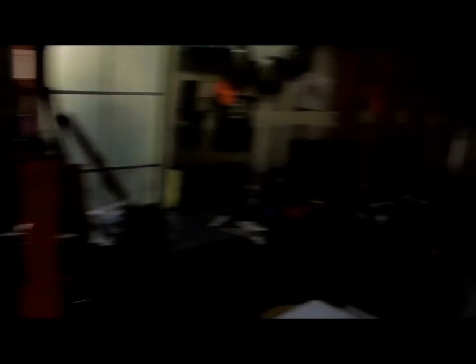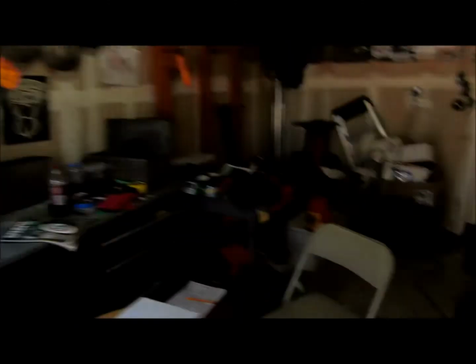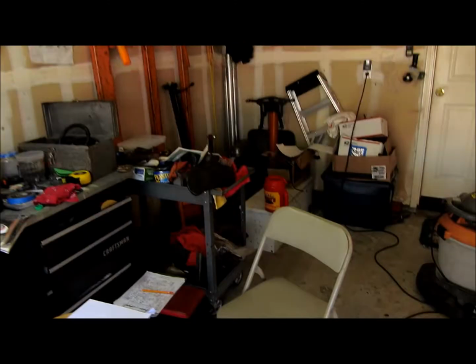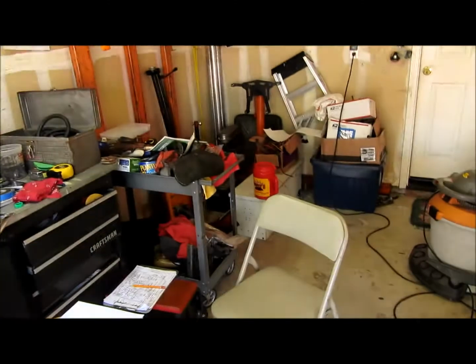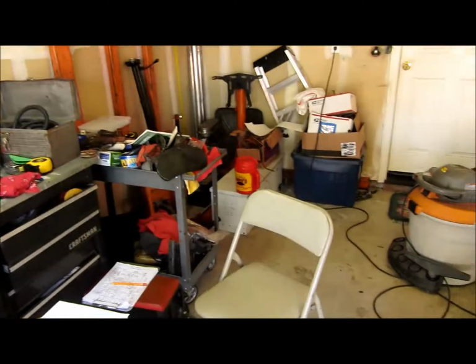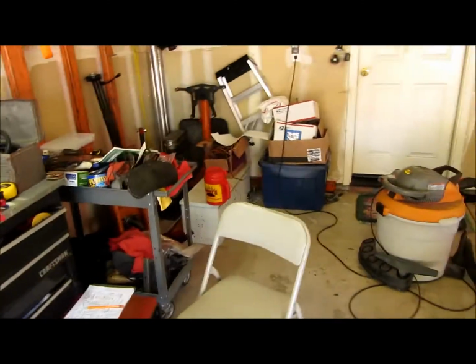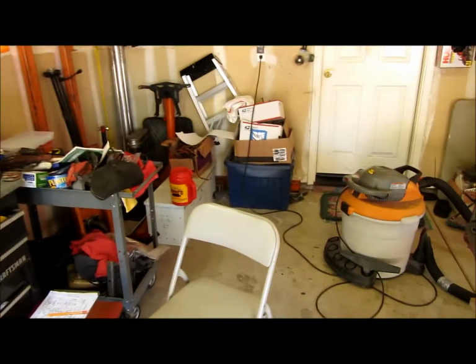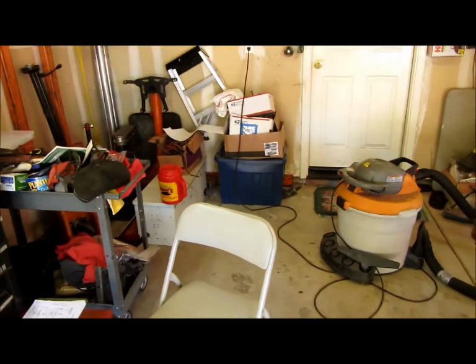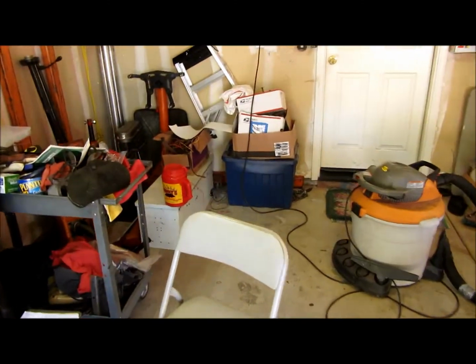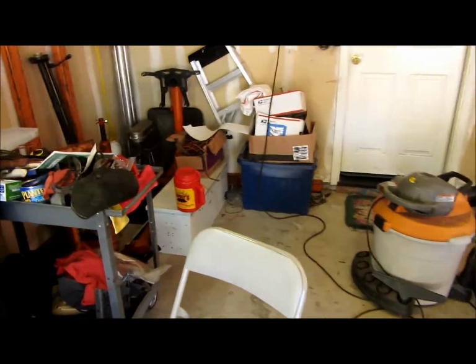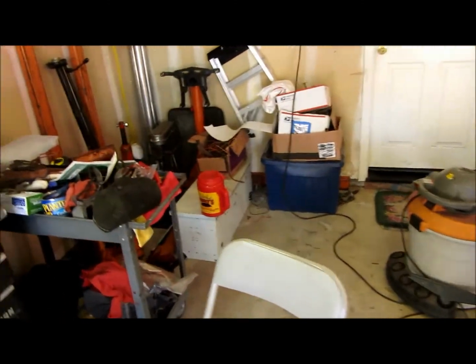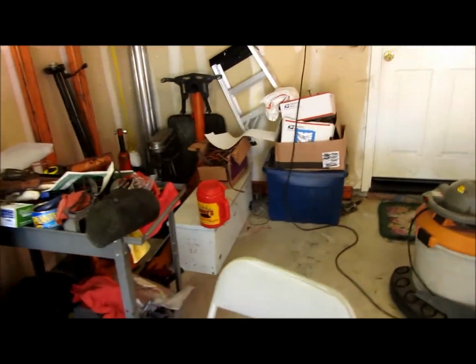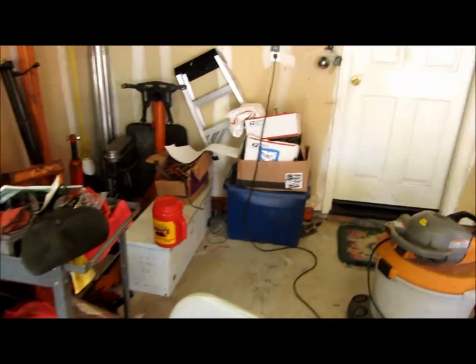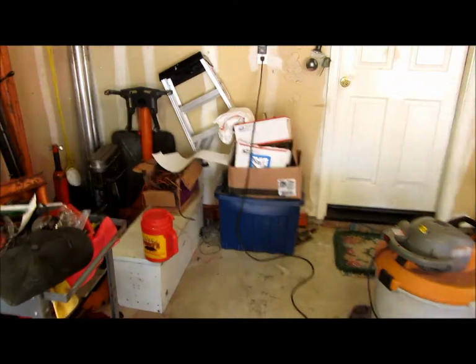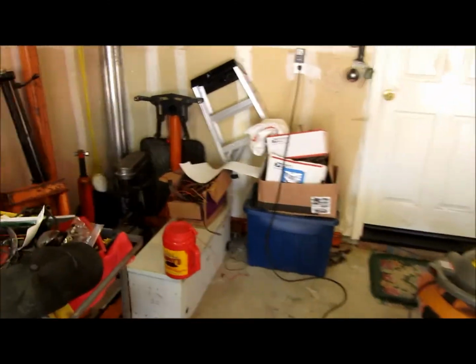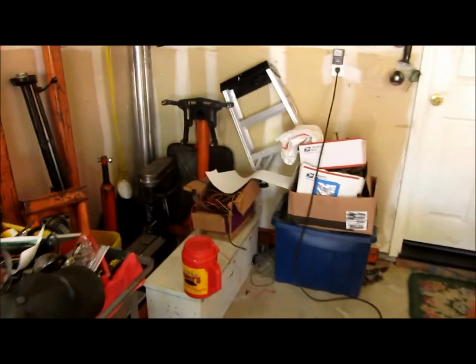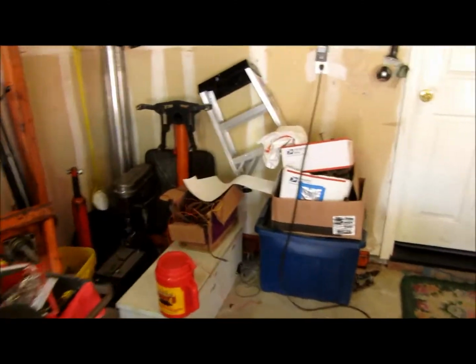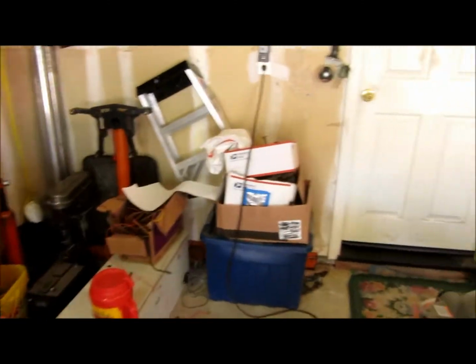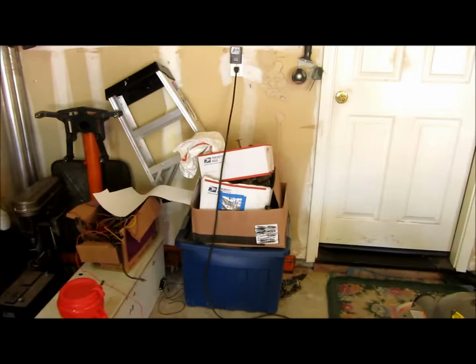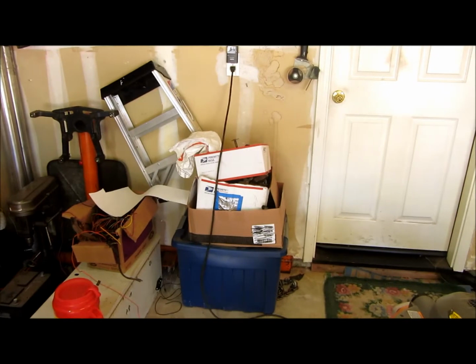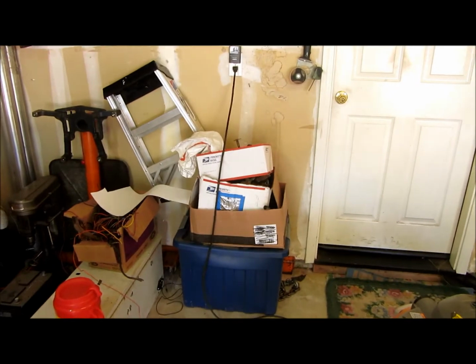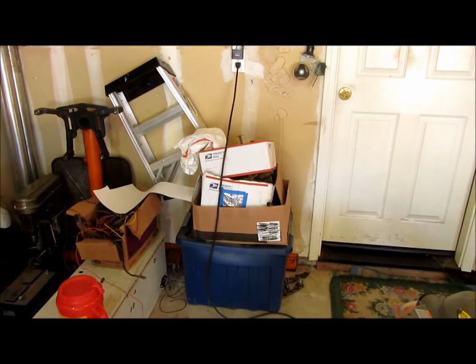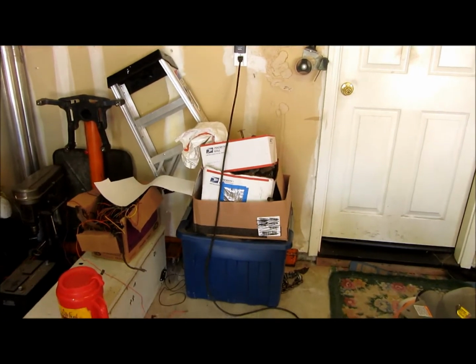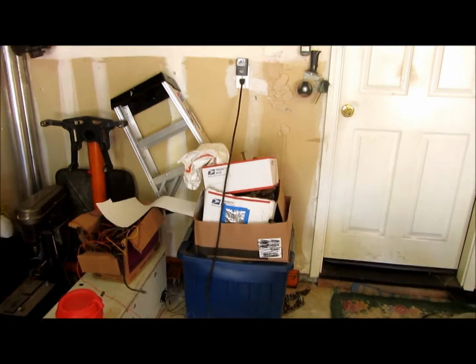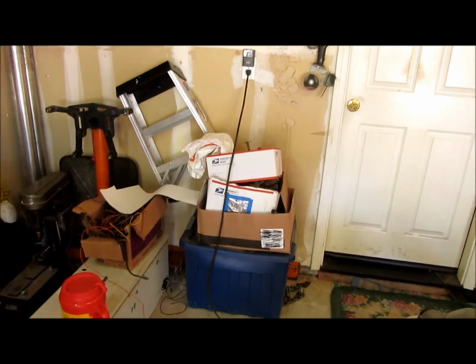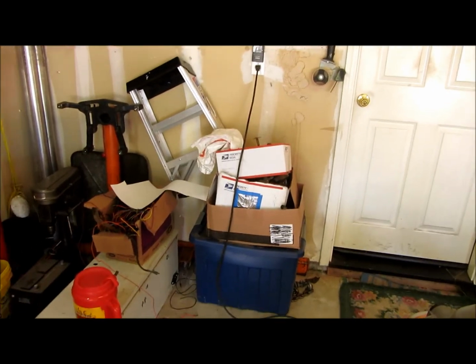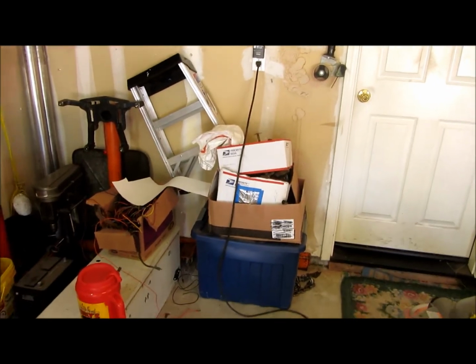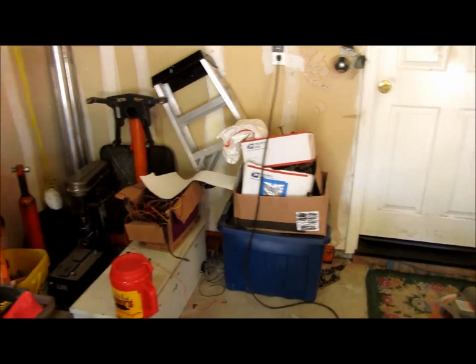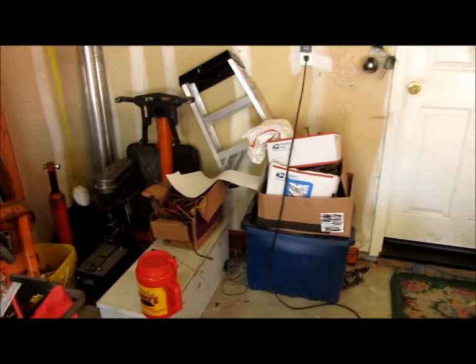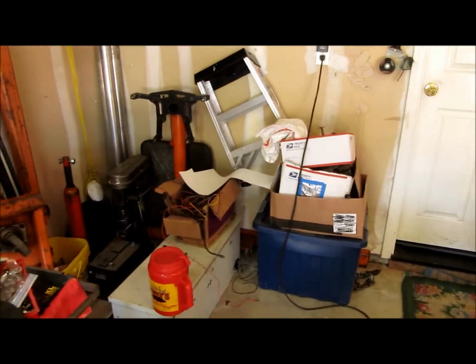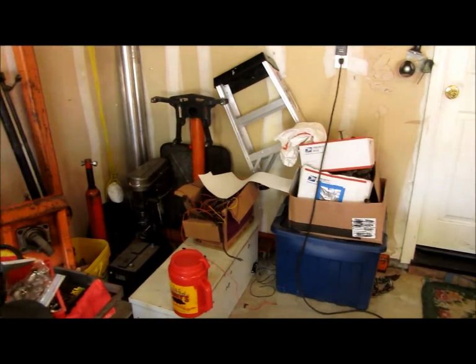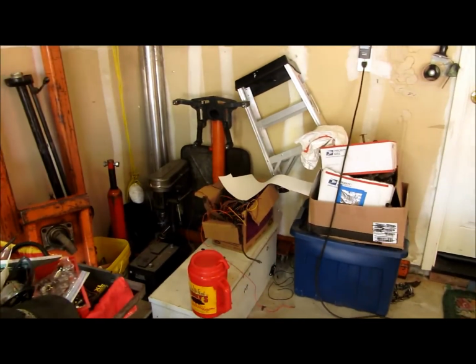I cleaned my garage up, moved a bunch of stuff over here. Need to get another tote to put some stuff in.